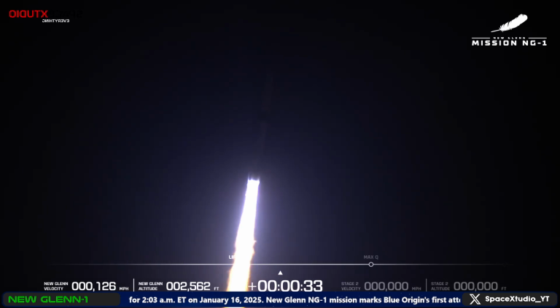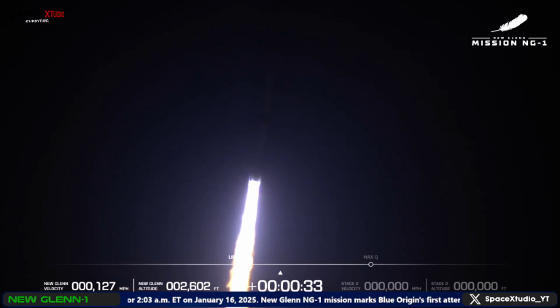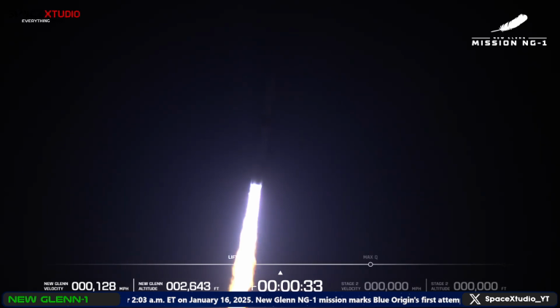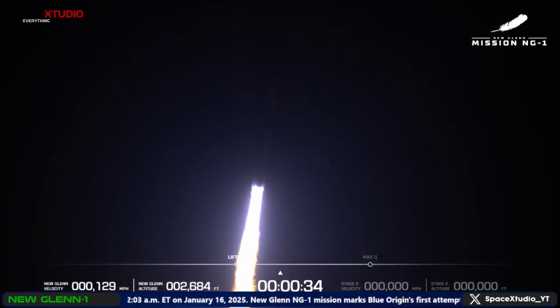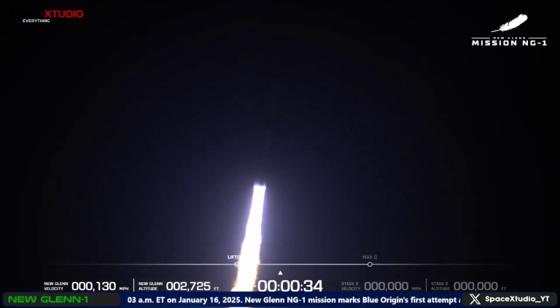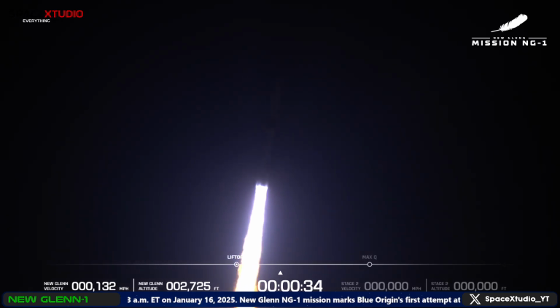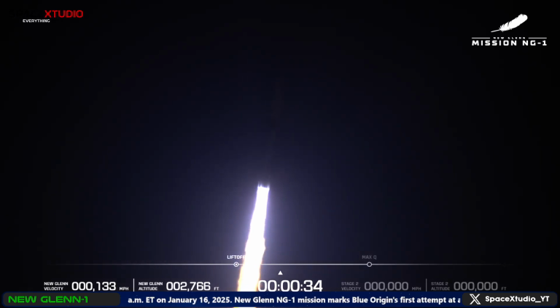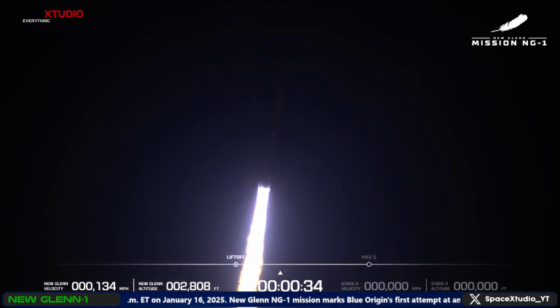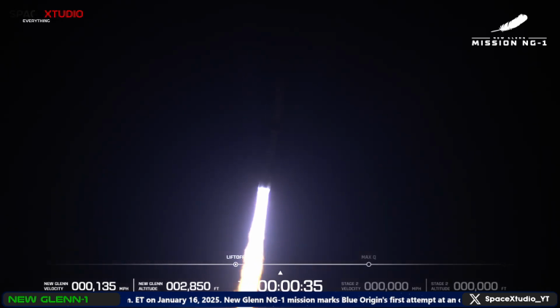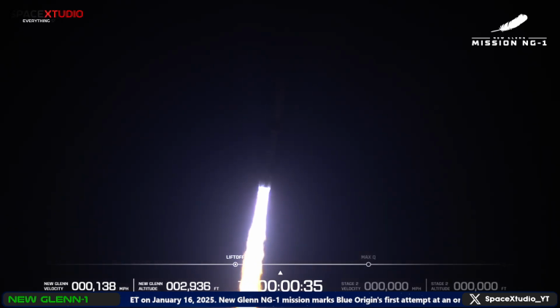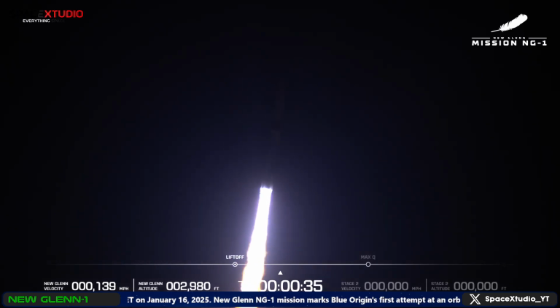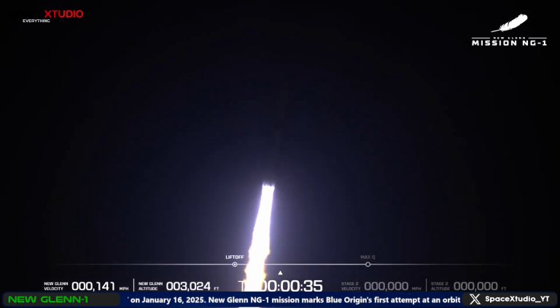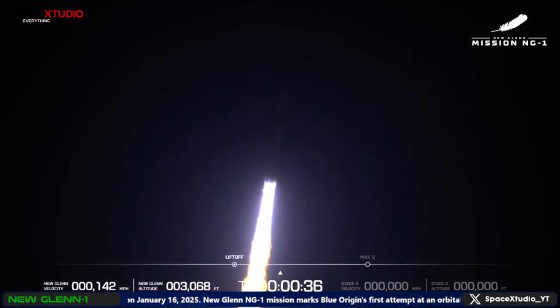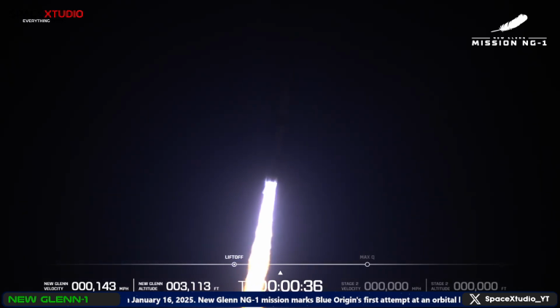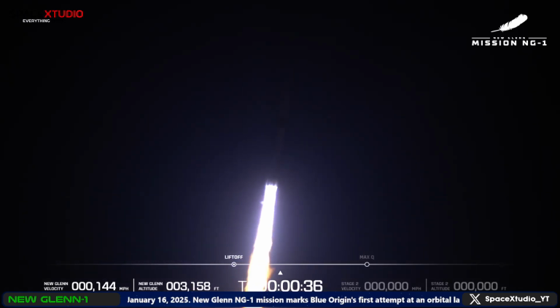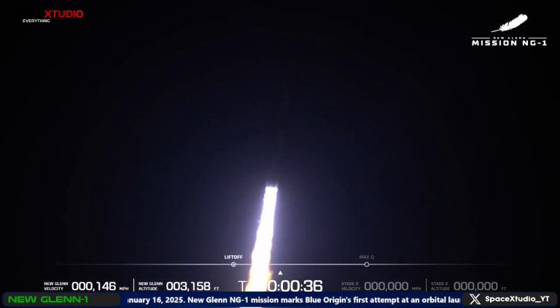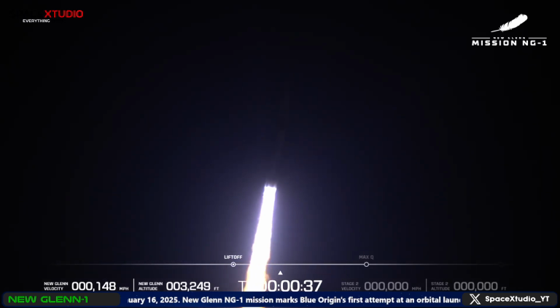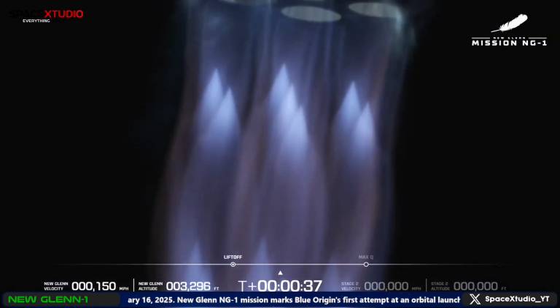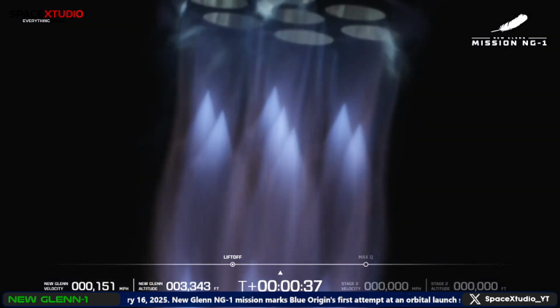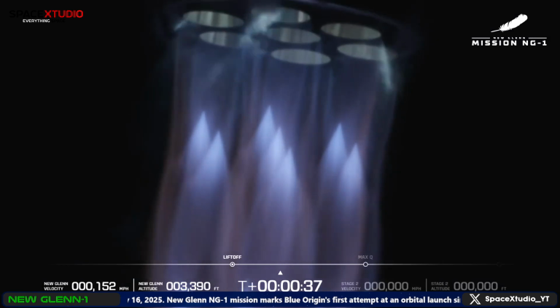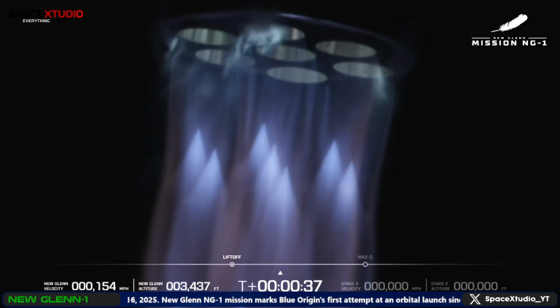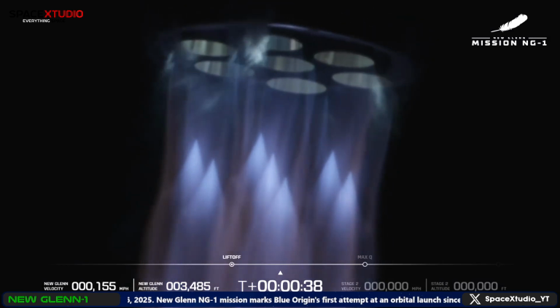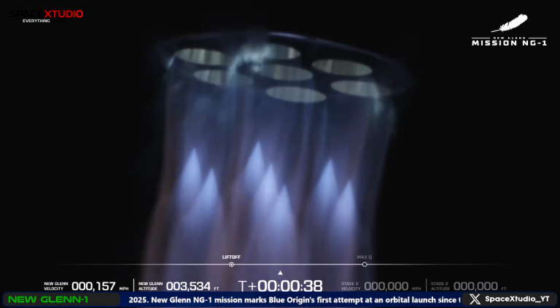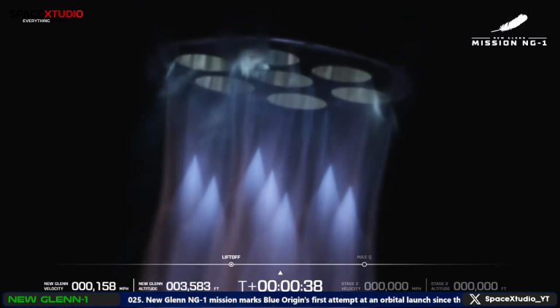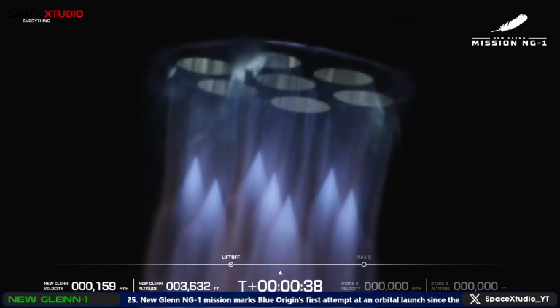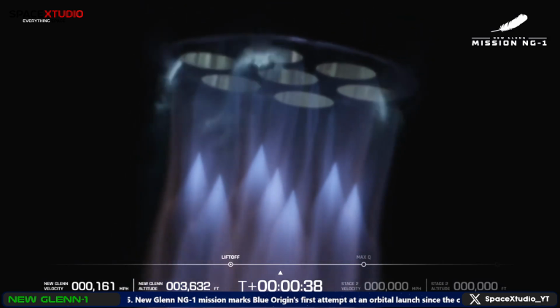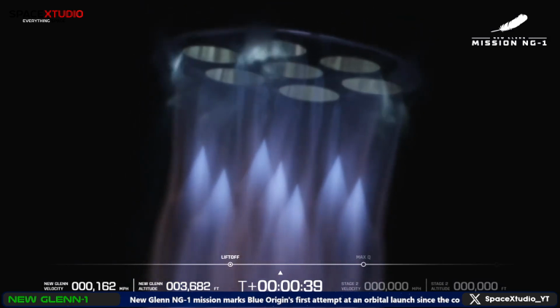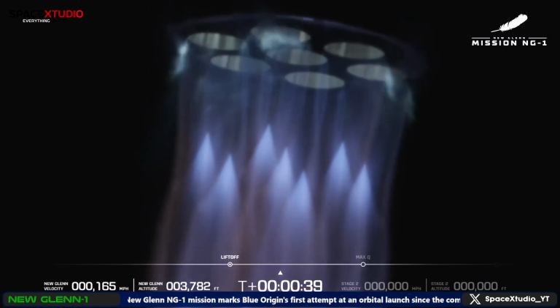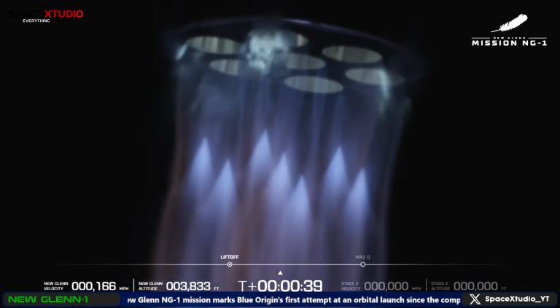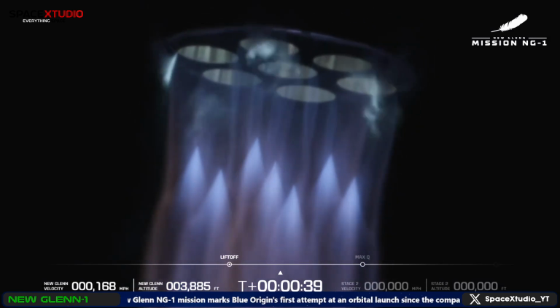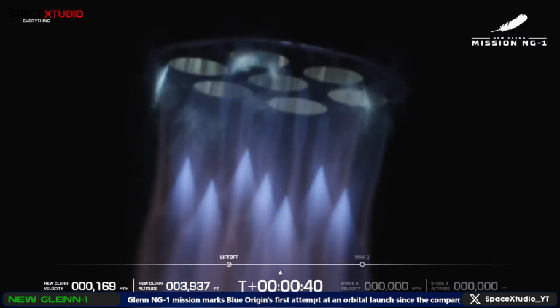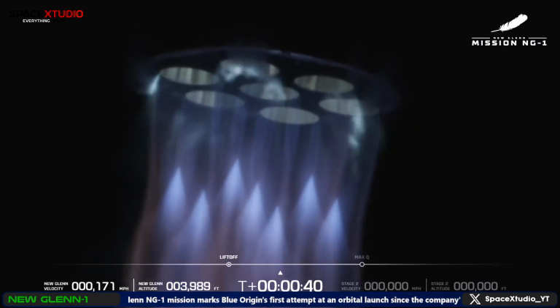Now beginning the pitch and roll maneuver to point downrange. Body rate responses are nominal. Chamber pressures continue to look good.